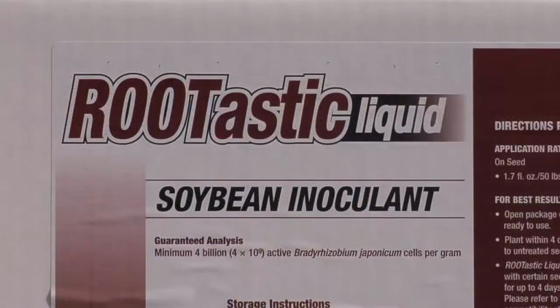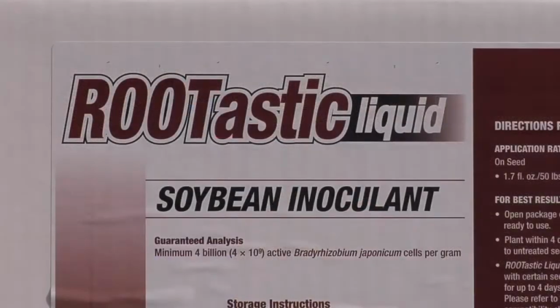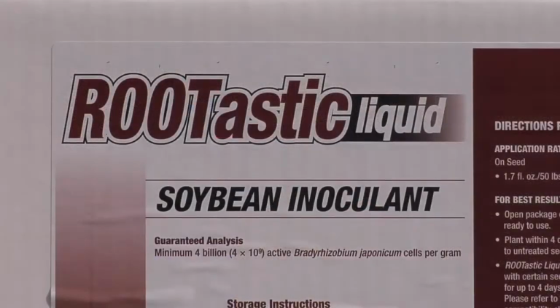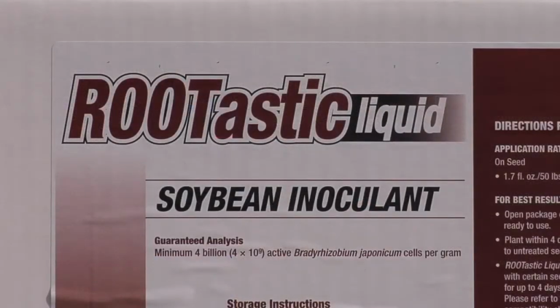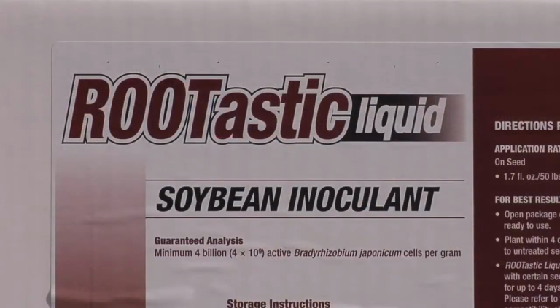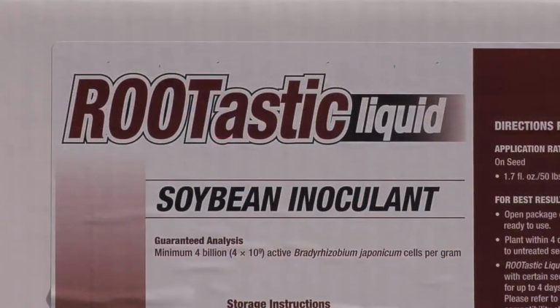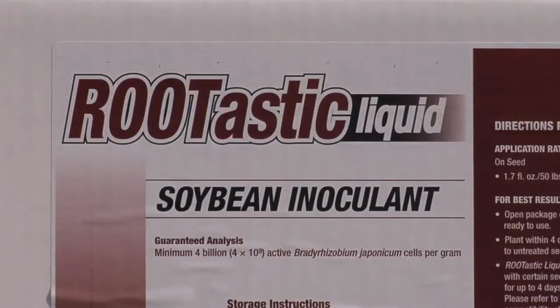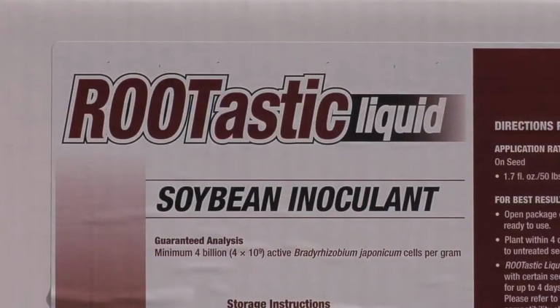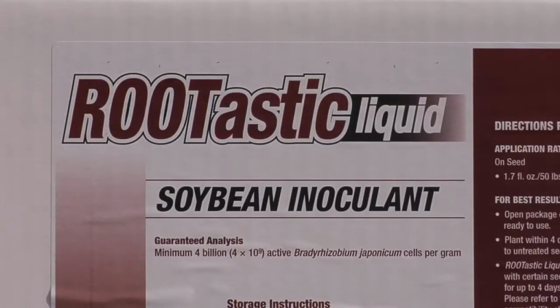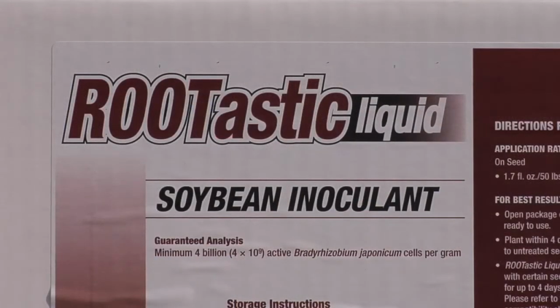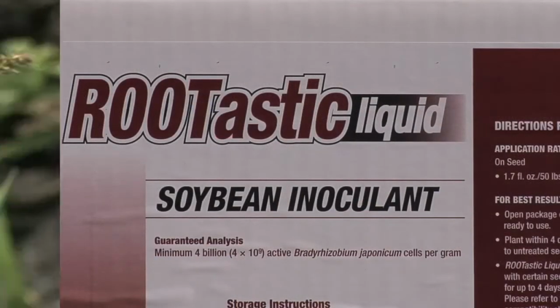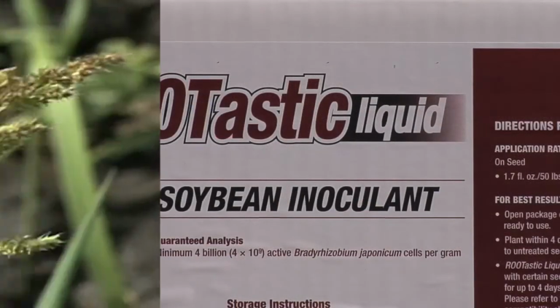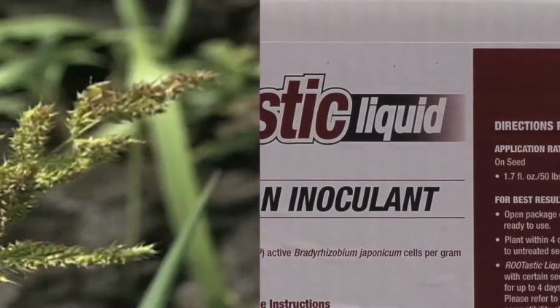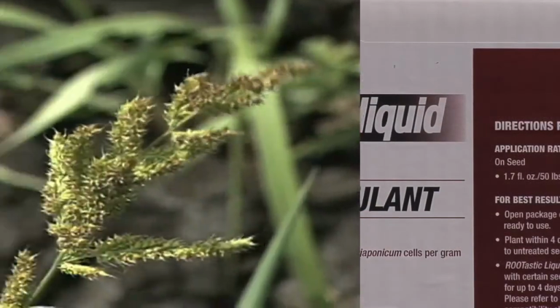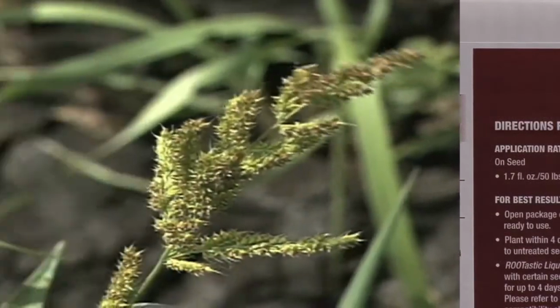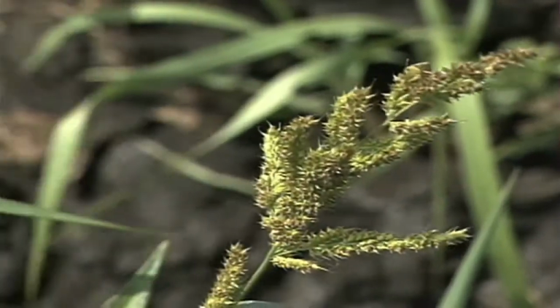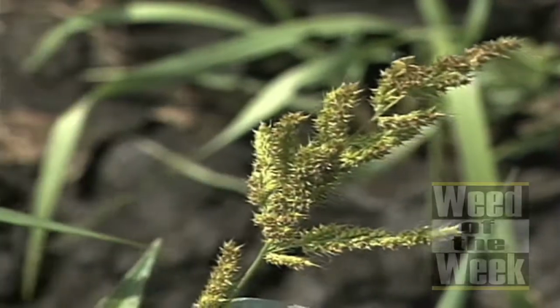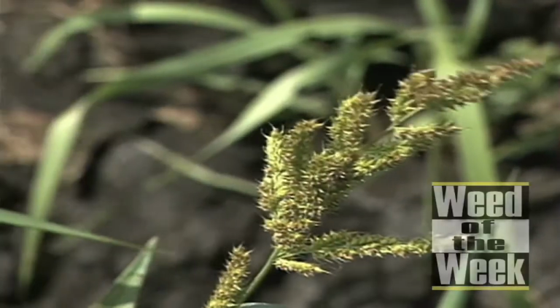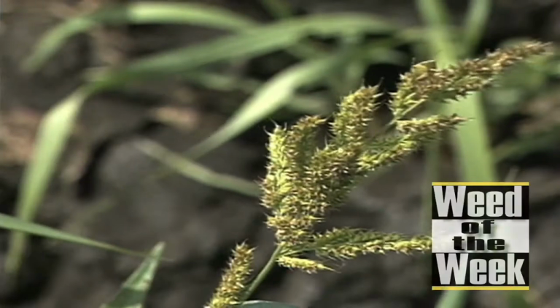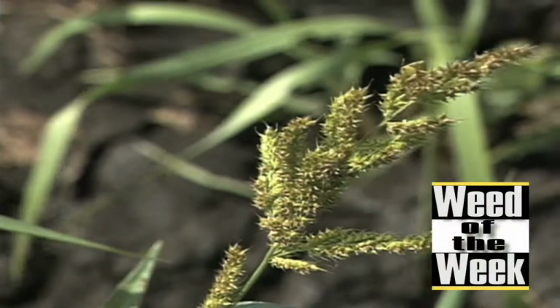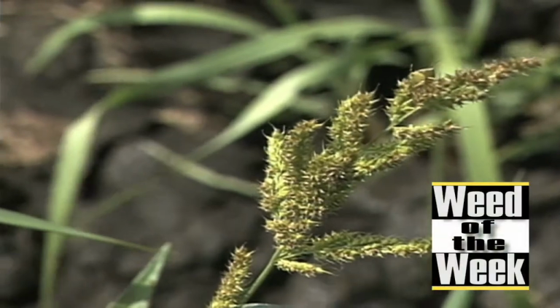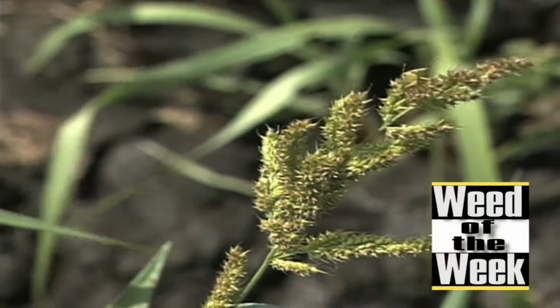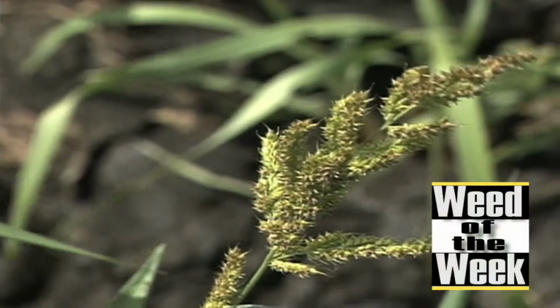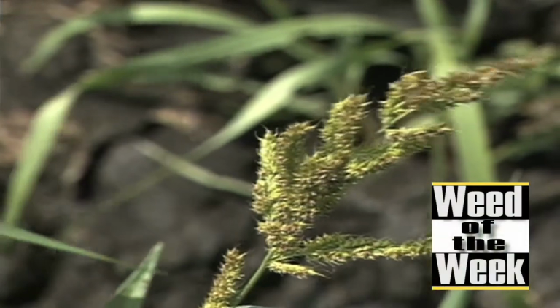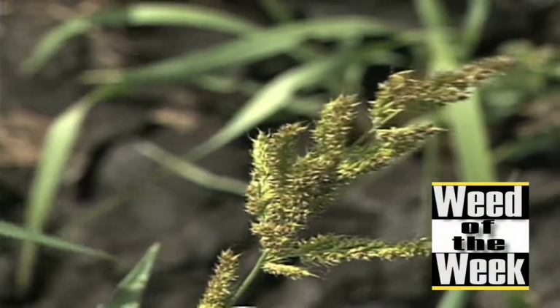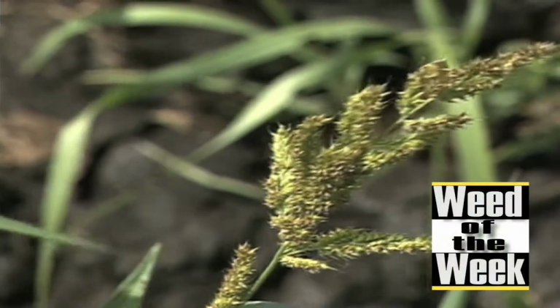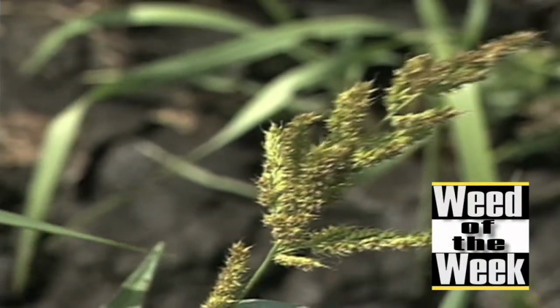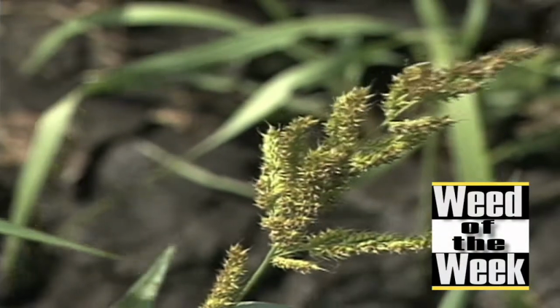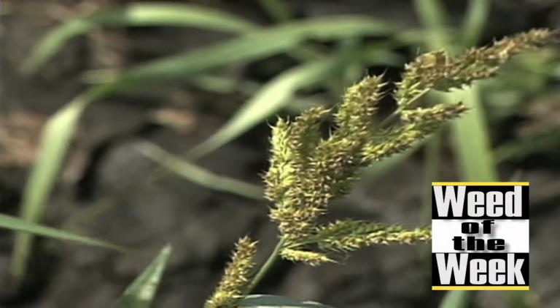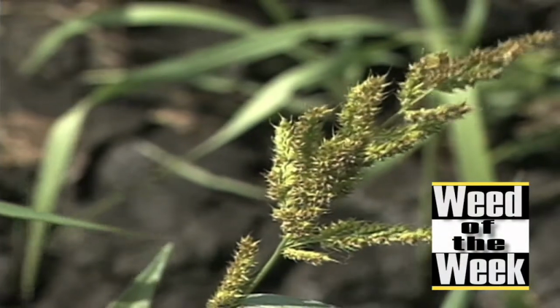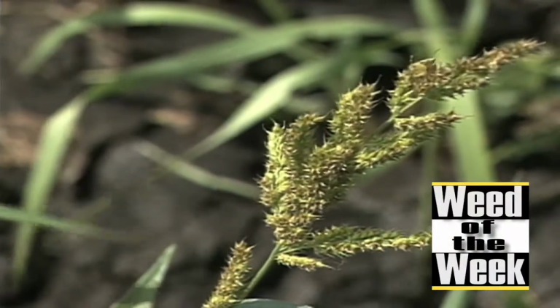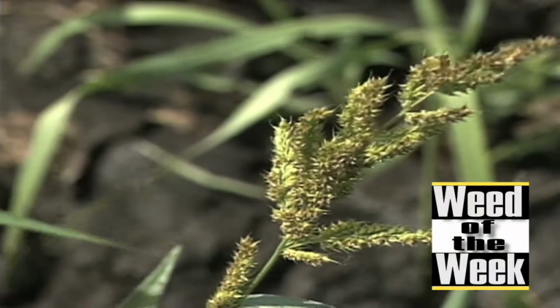Inoculant can do a lot of things, but it can't kill our weed of the week. We'll show you what can, coming up next.